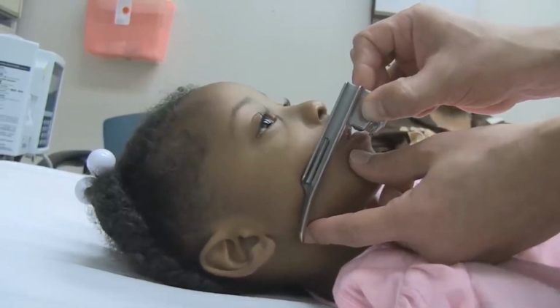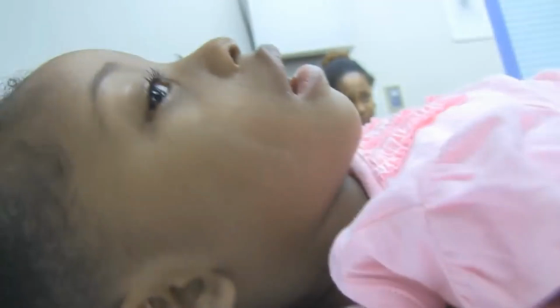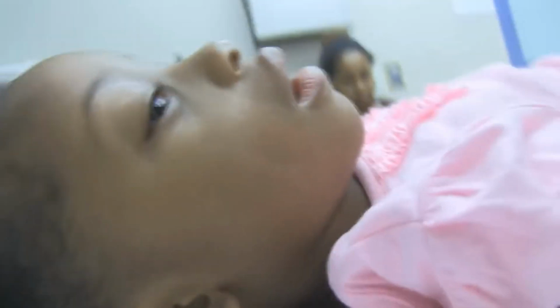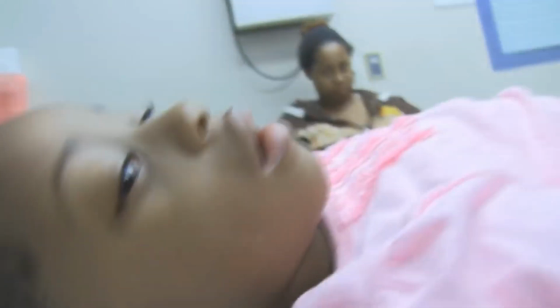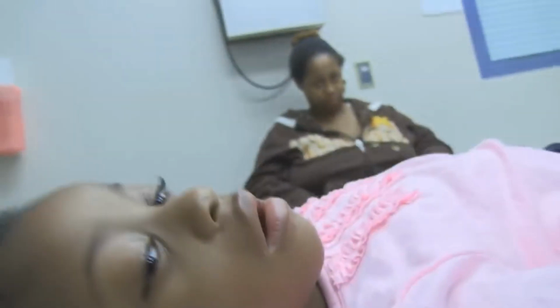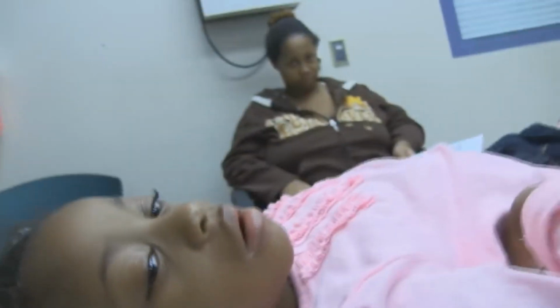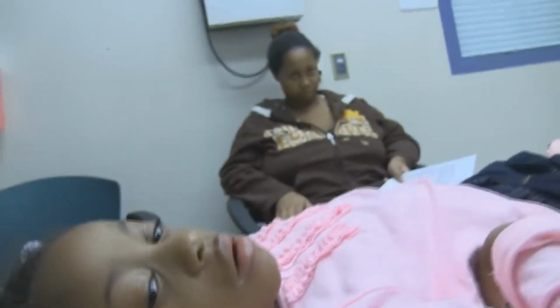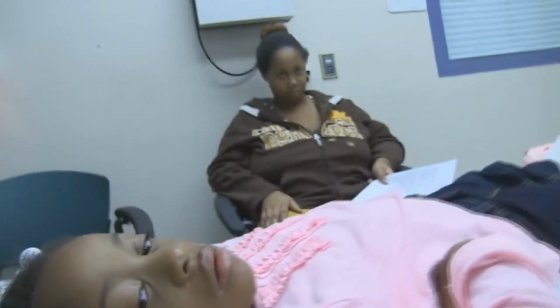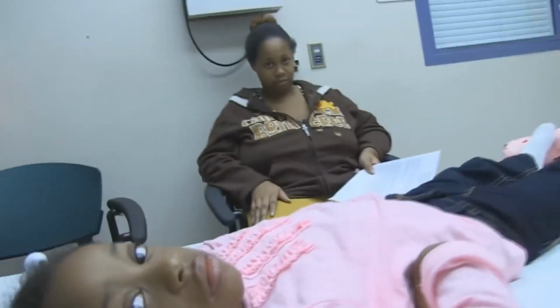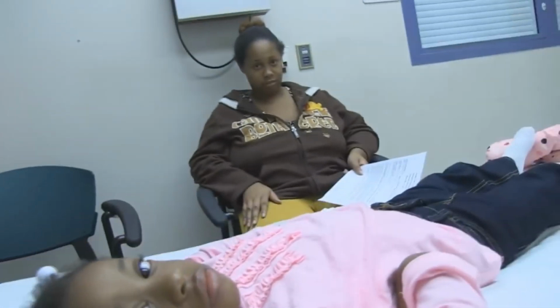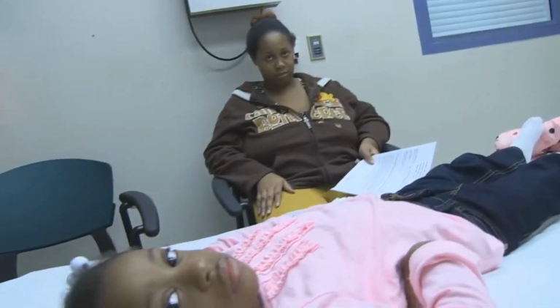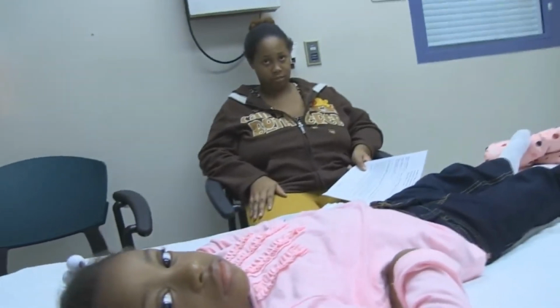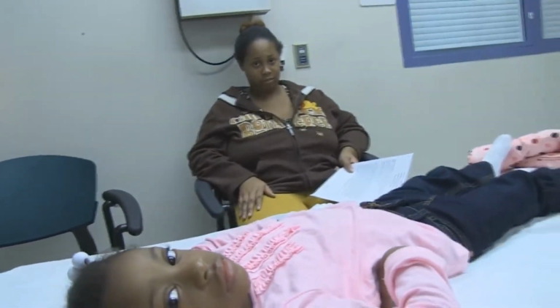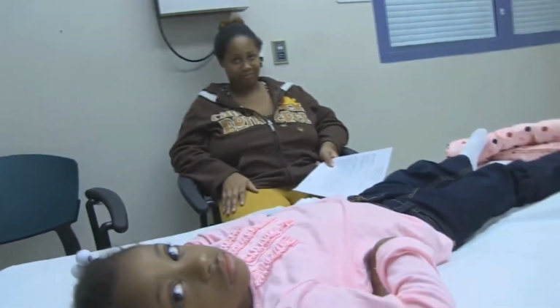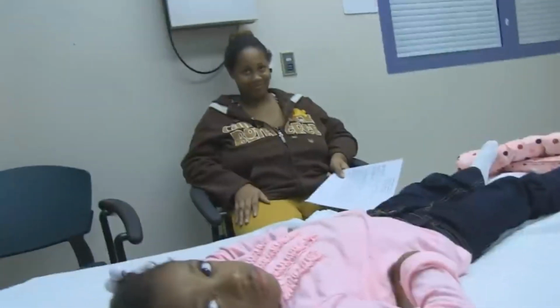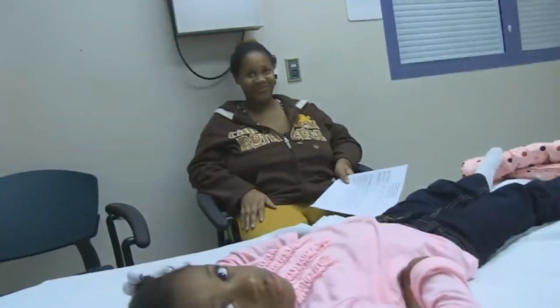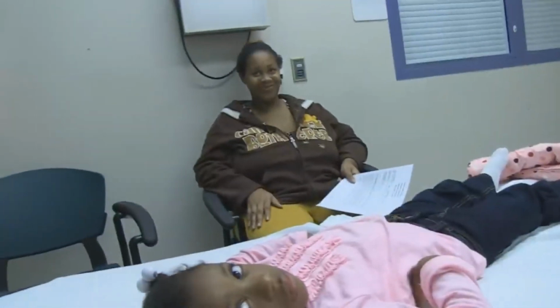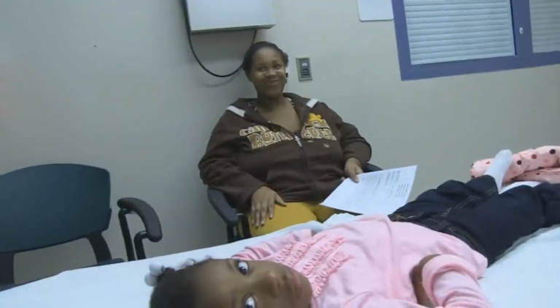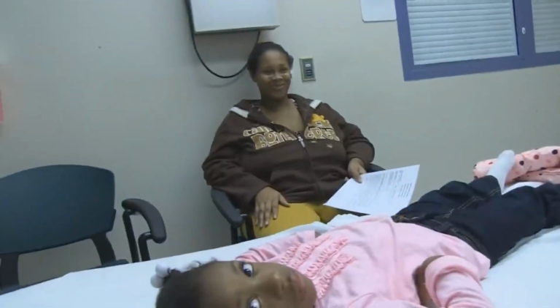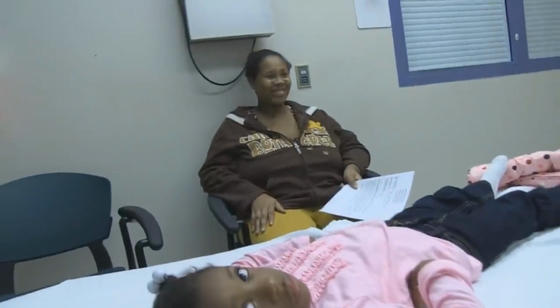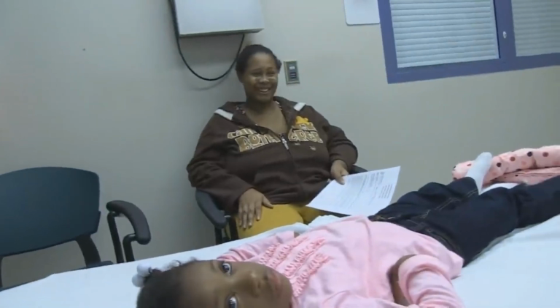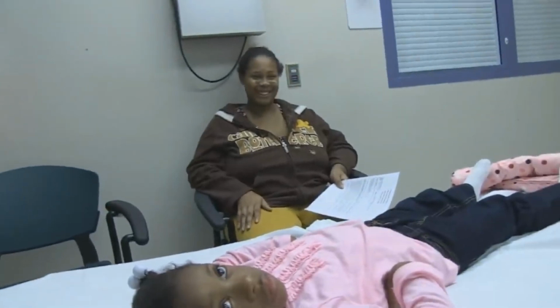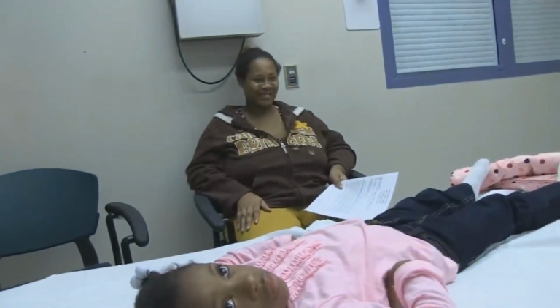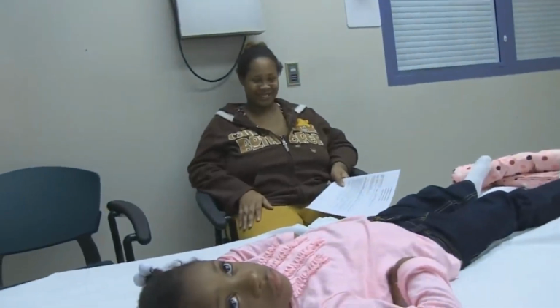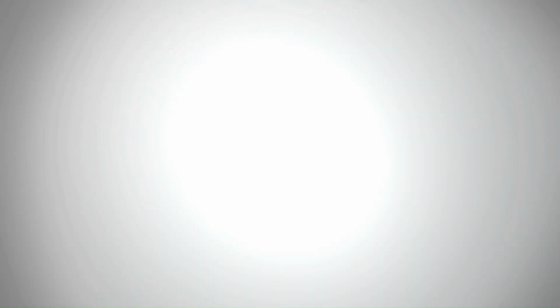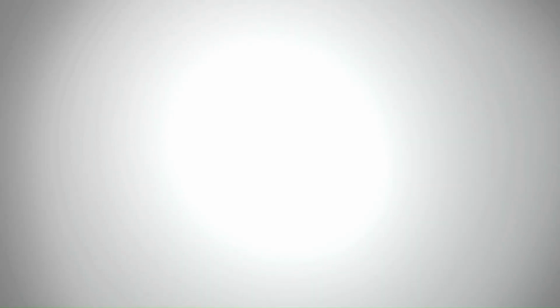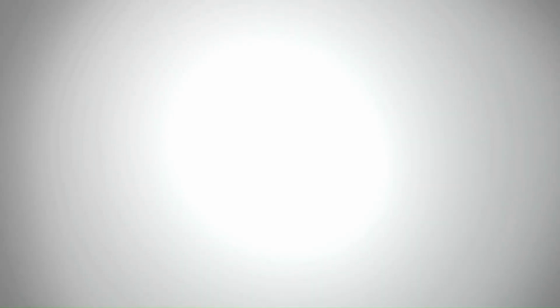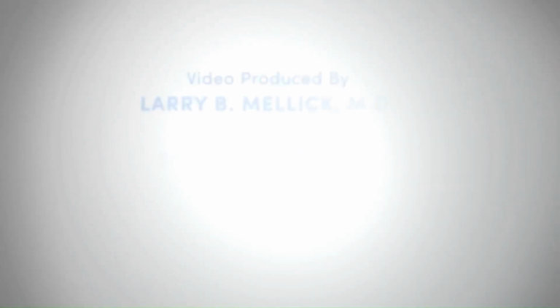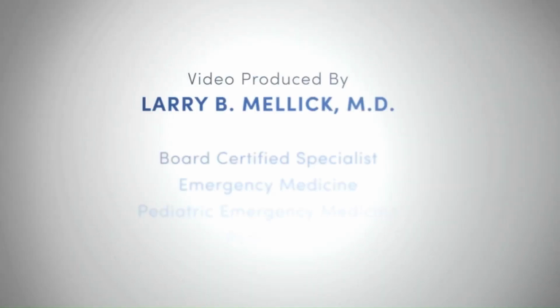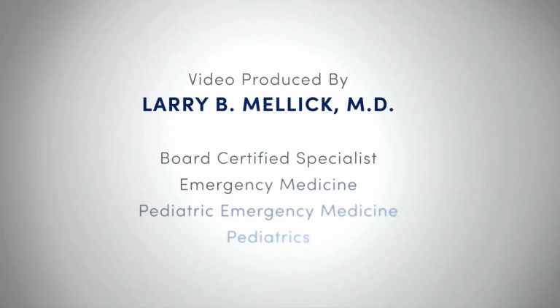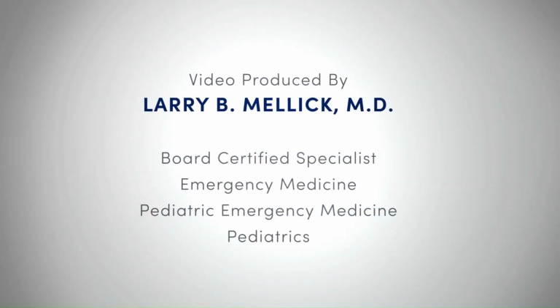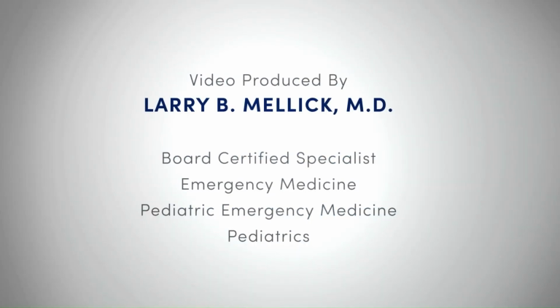Thank you so much for allowing us to make this teaching video. We appreciate this very much.